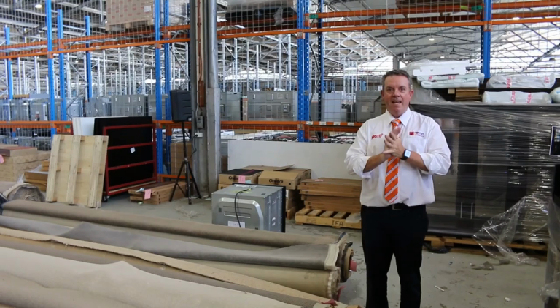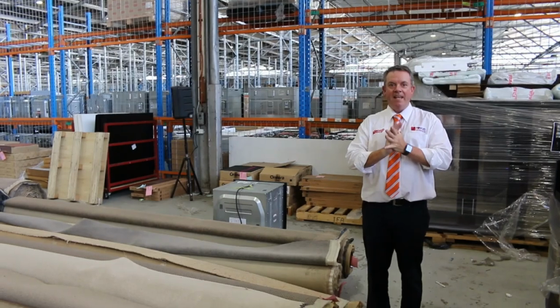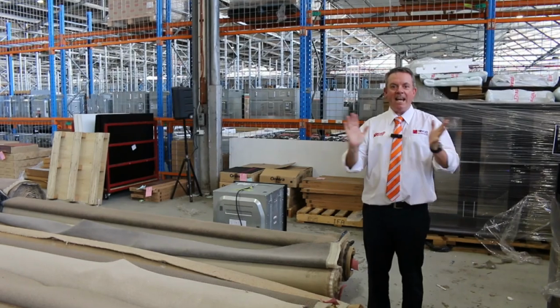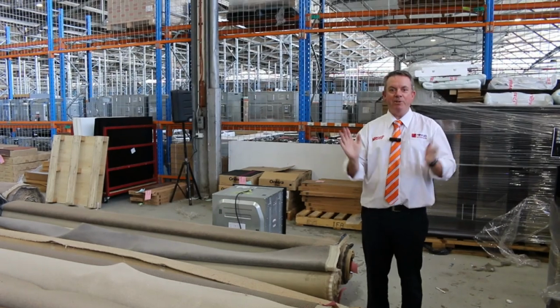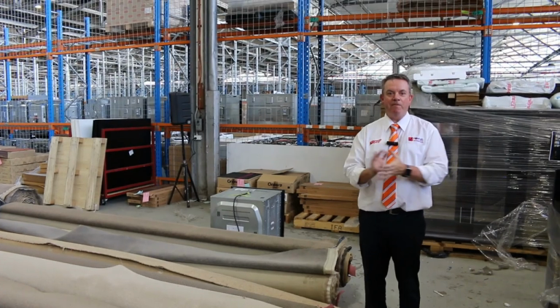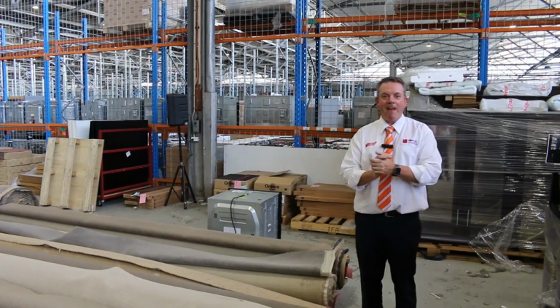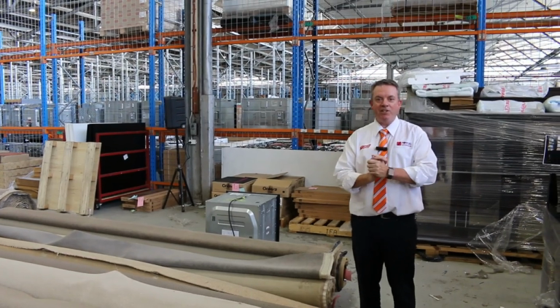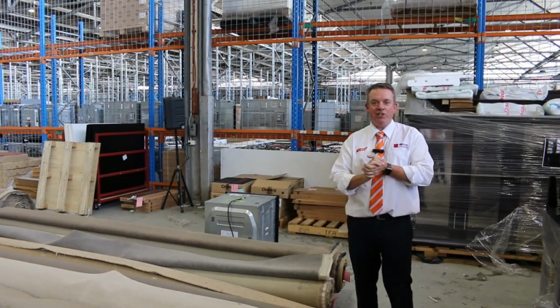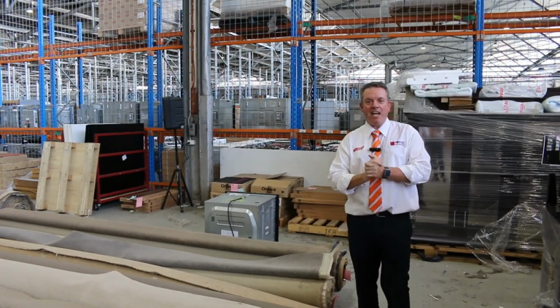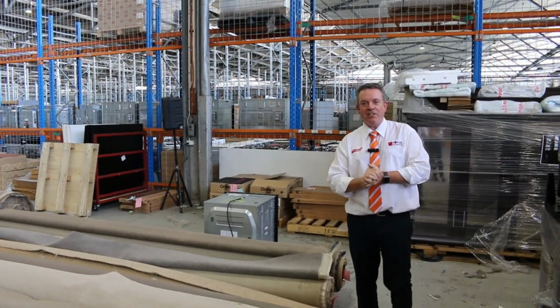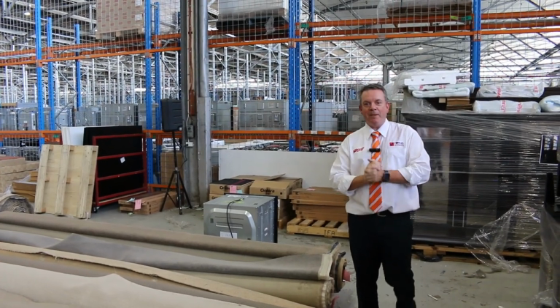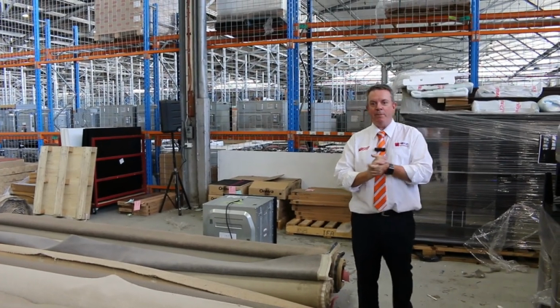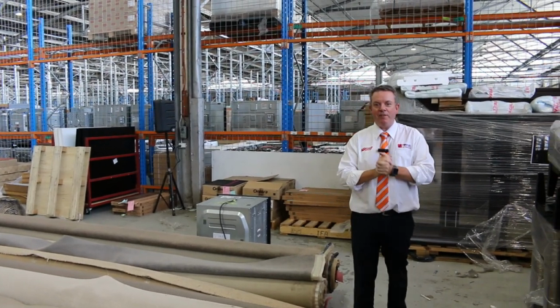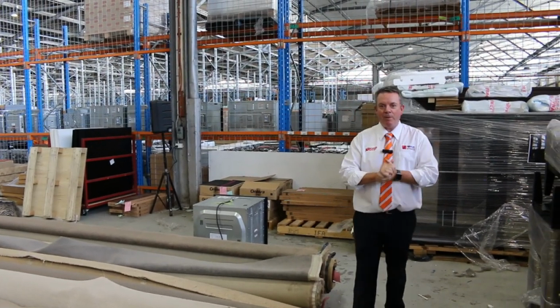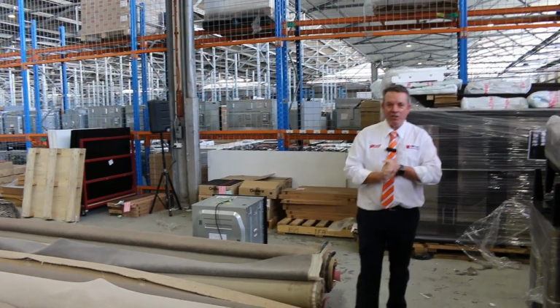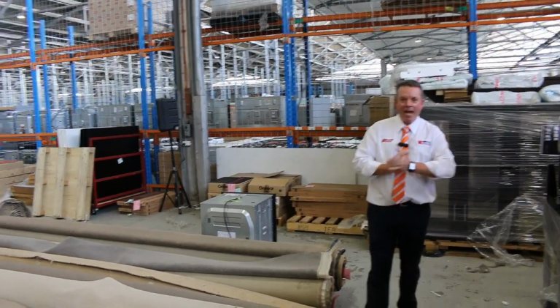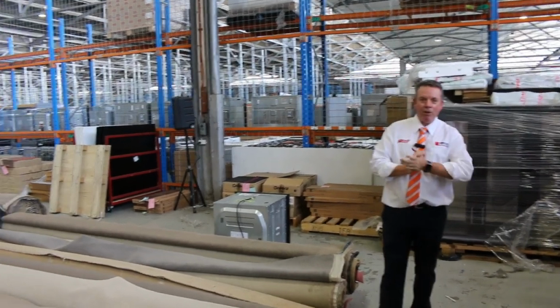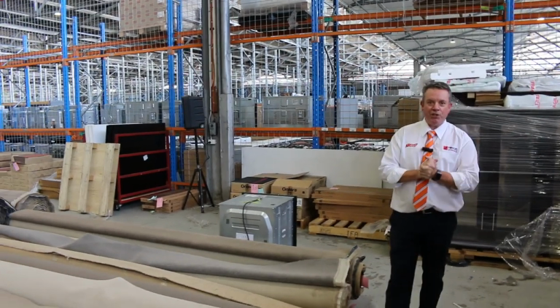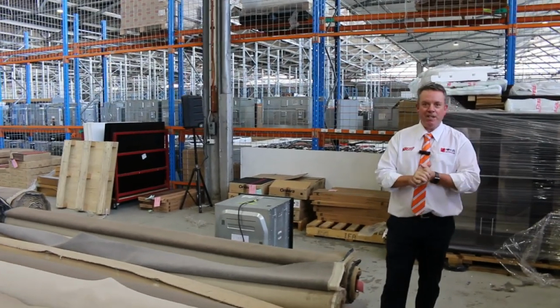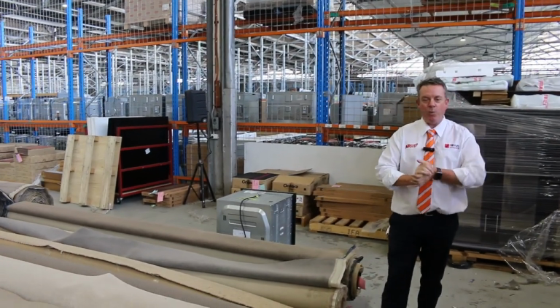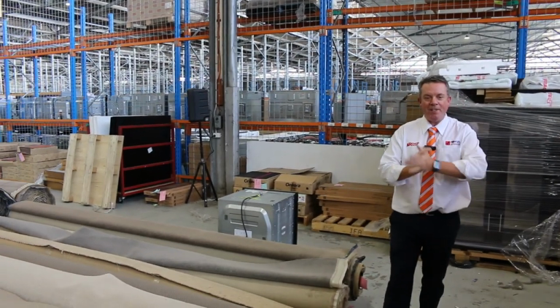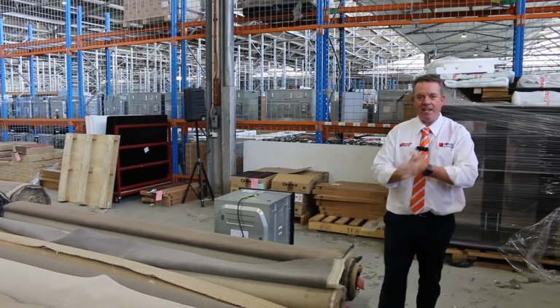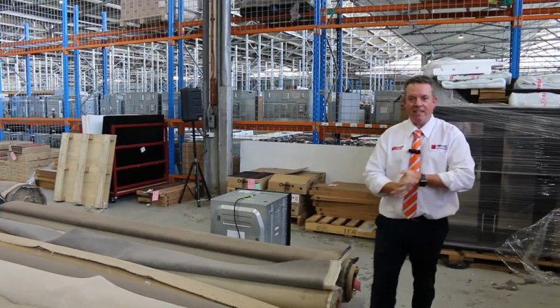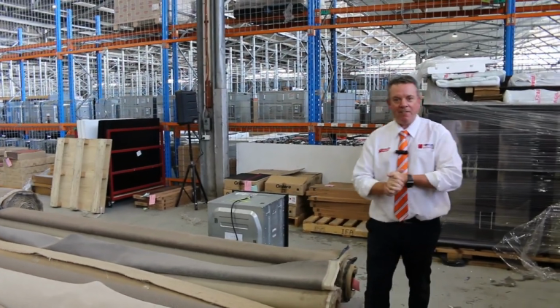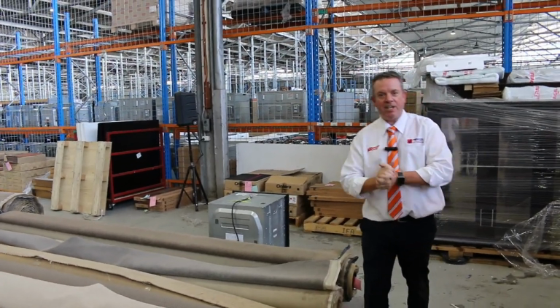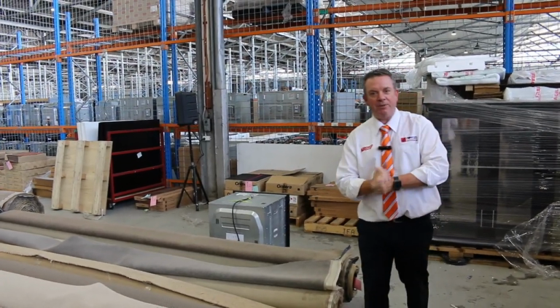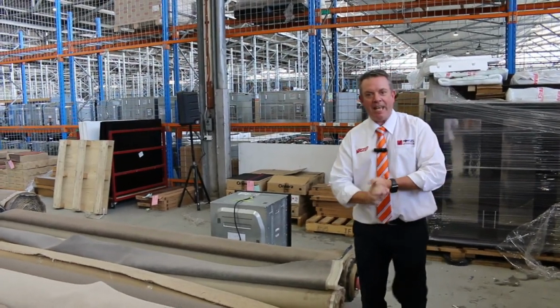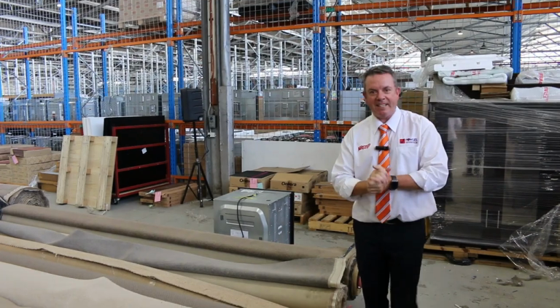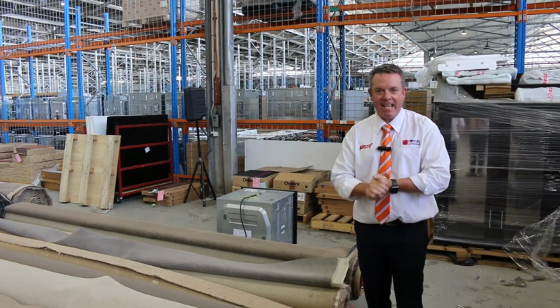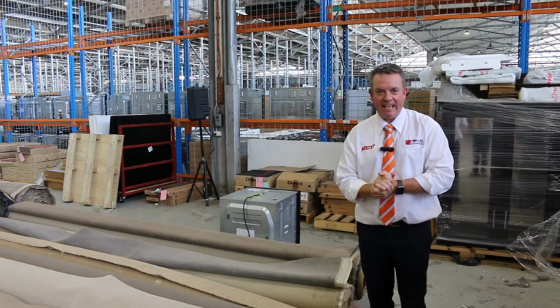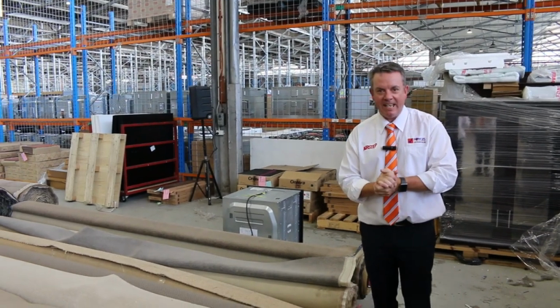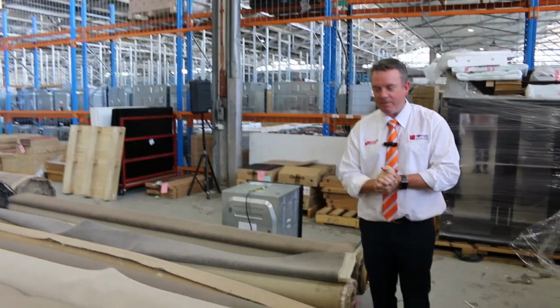G'day, I'm John from Vowles Auction Sales. I'm here to preview tomorrow's carpet auction — that's Wednesday the 11th of January at 10 a.m.